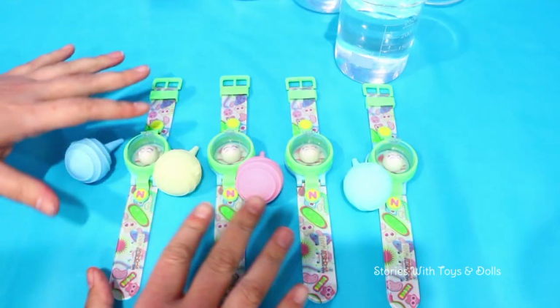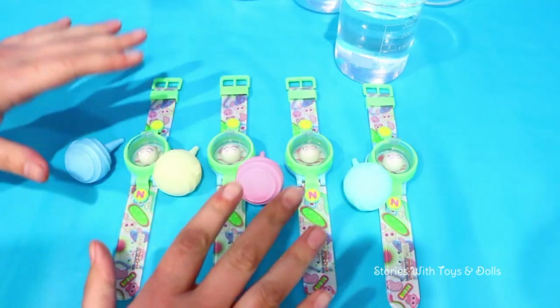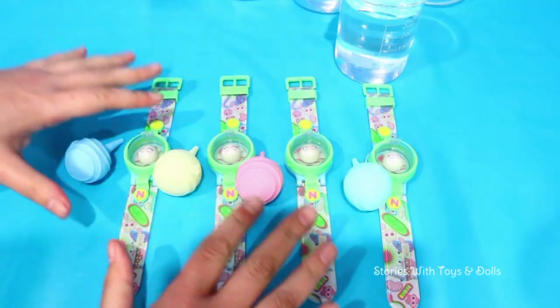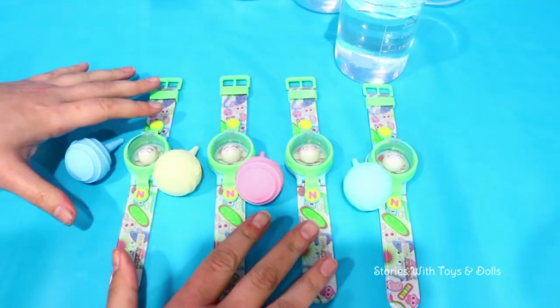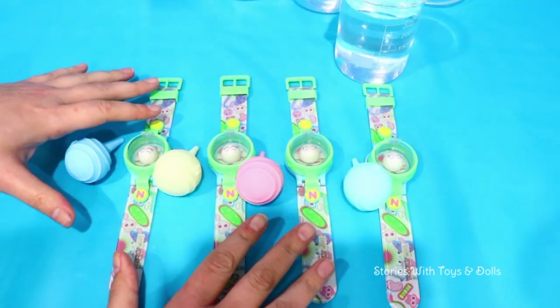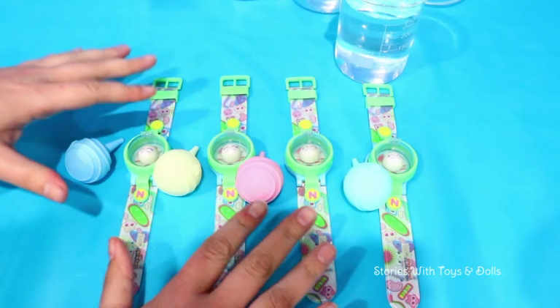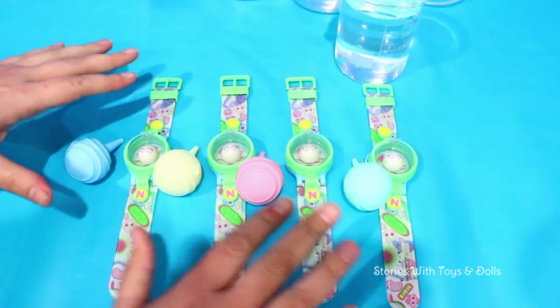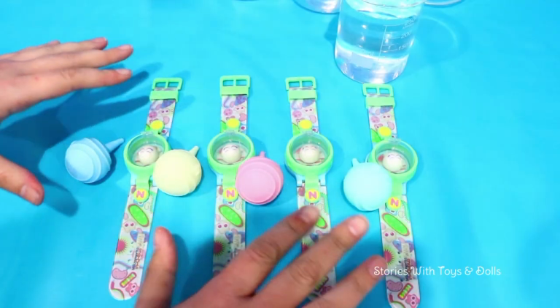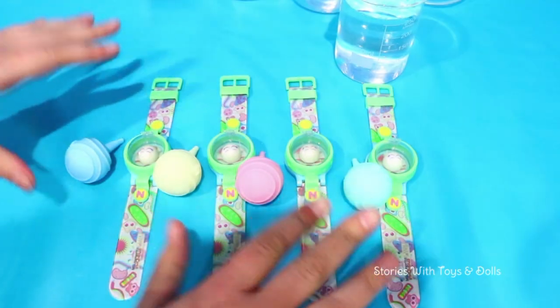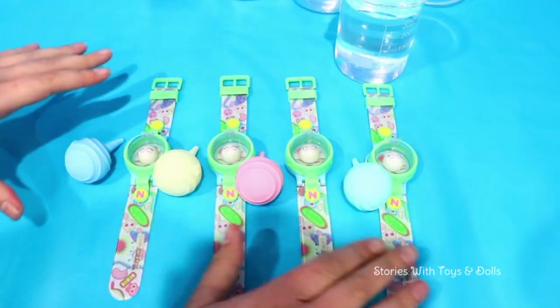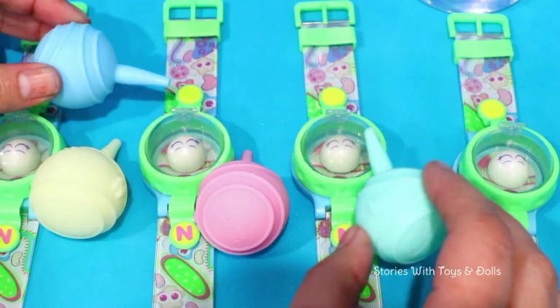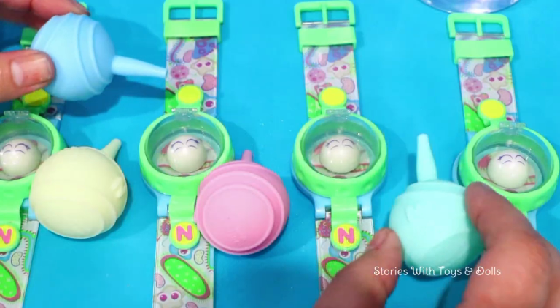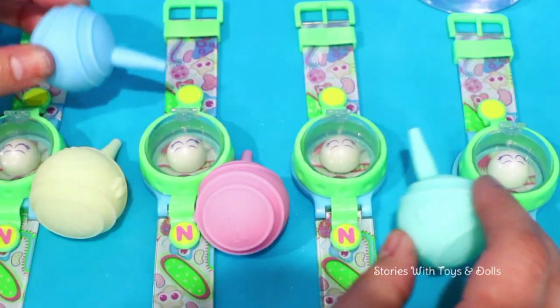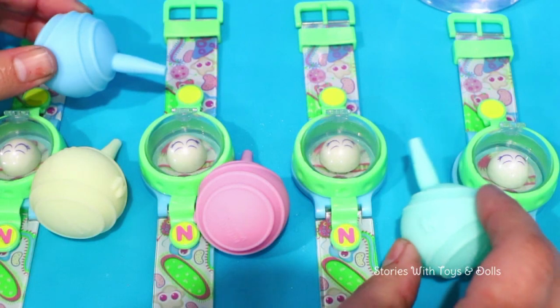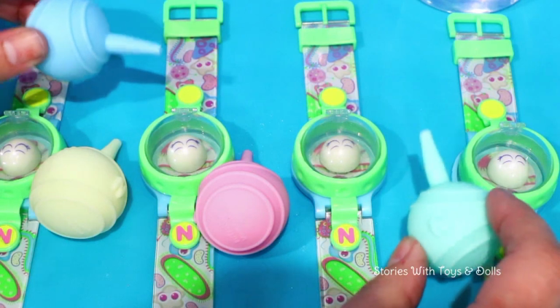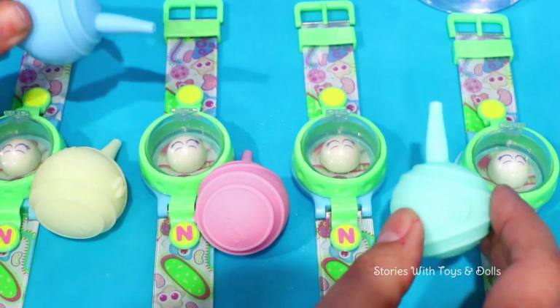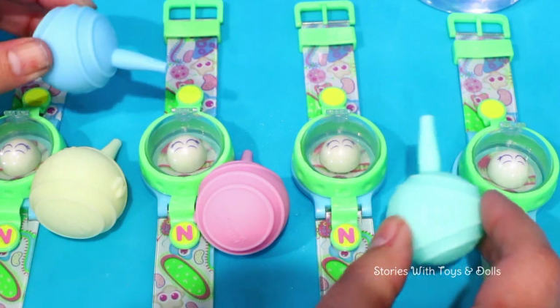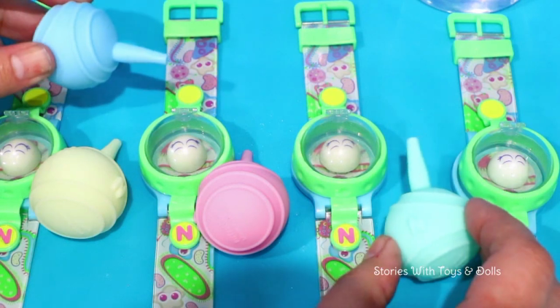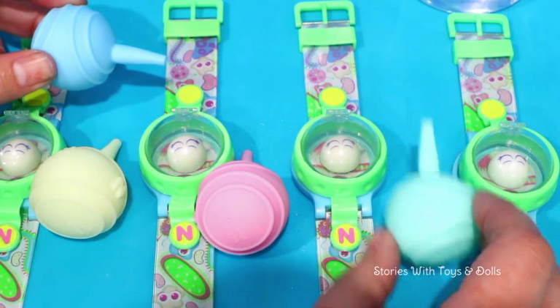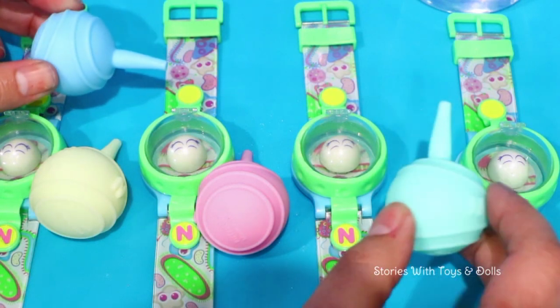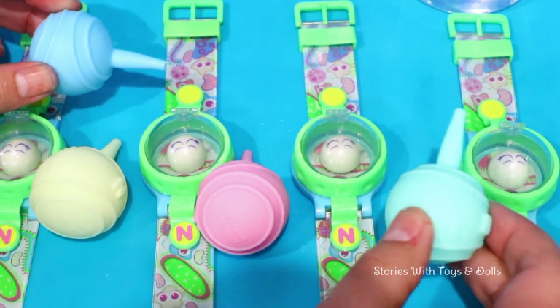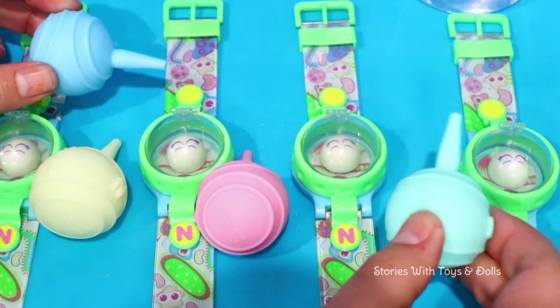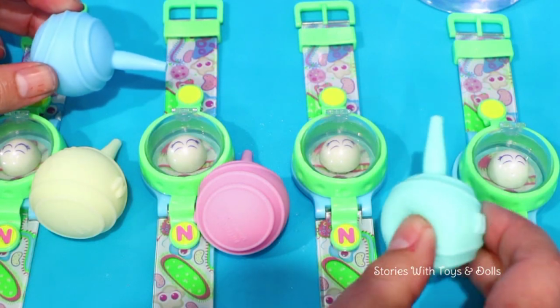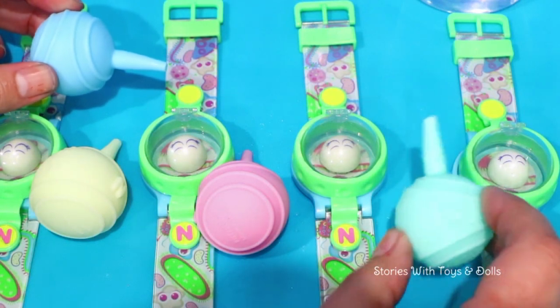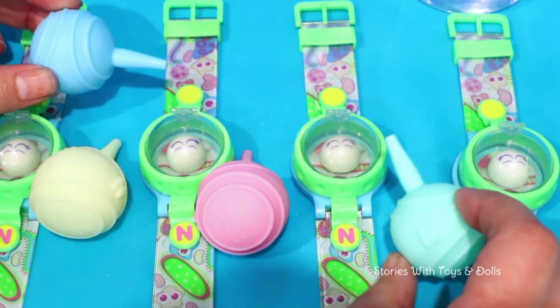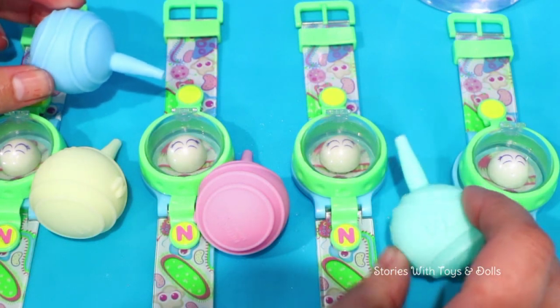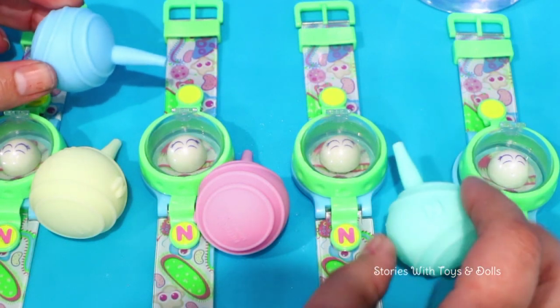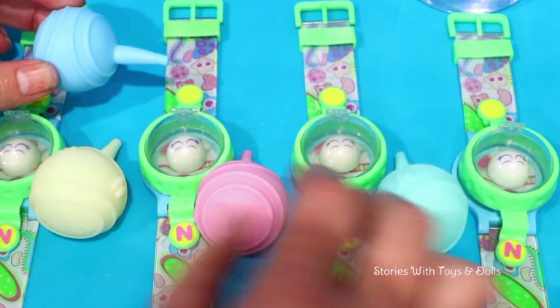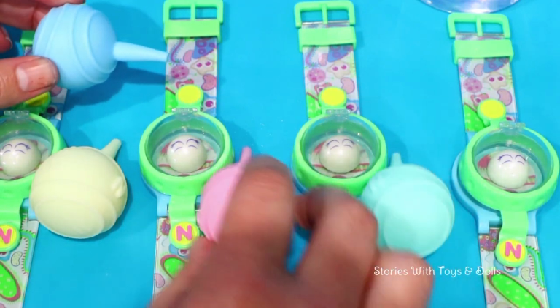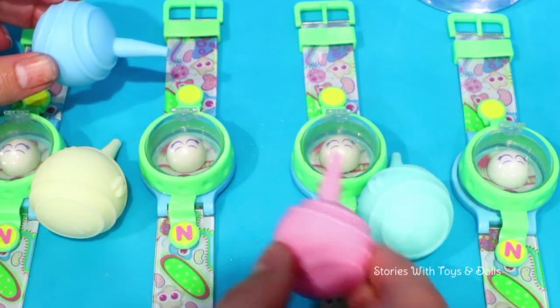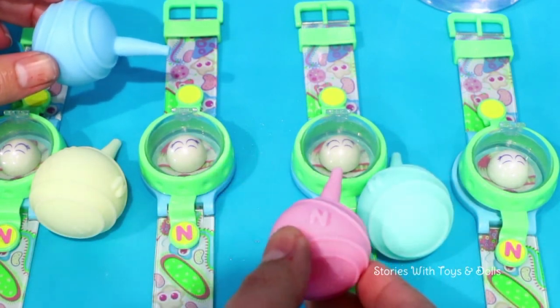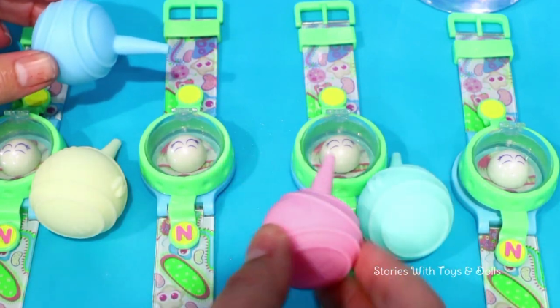Now we're going to repeat the process with the other babies! Boys and girls, I love that the Micro-Aquatic Activator comes in different colors as well!